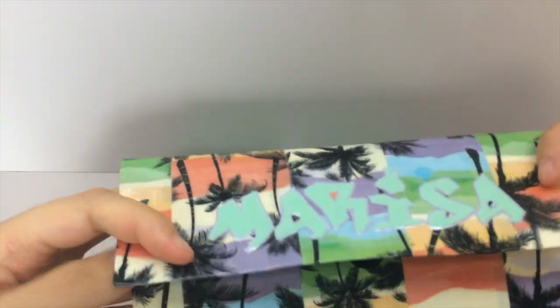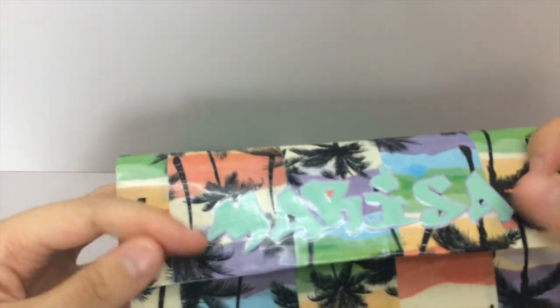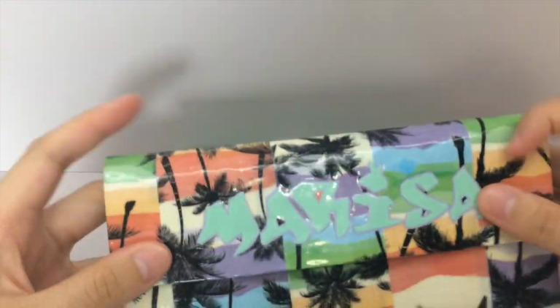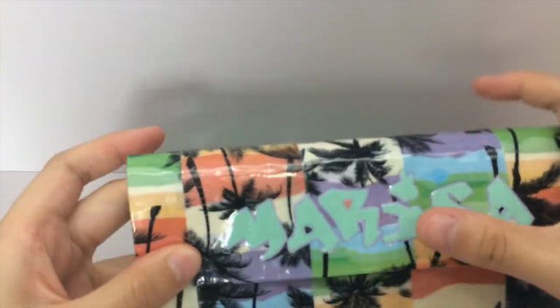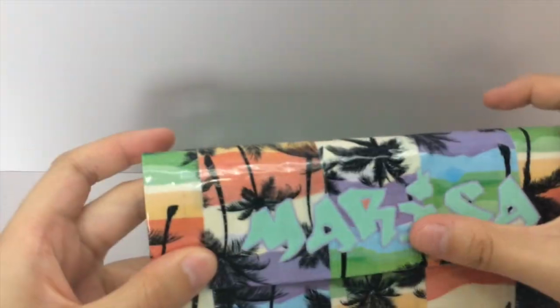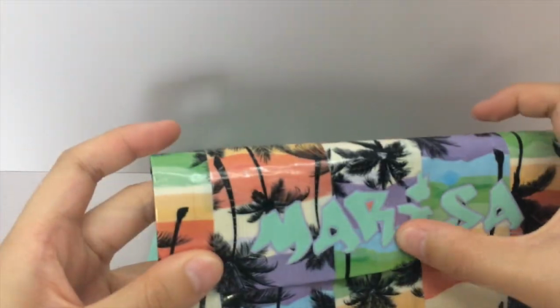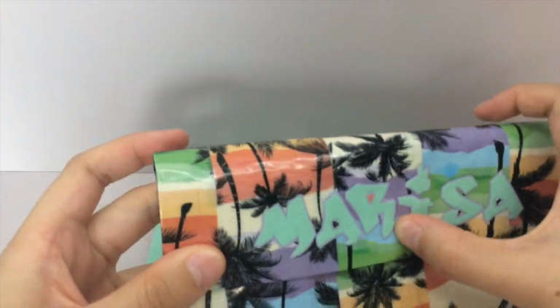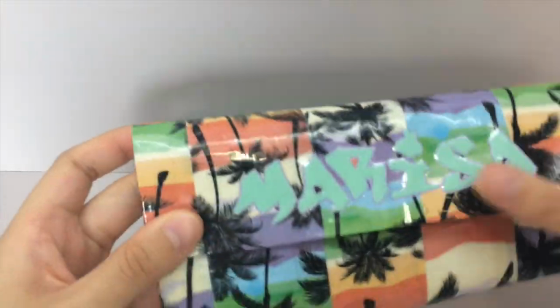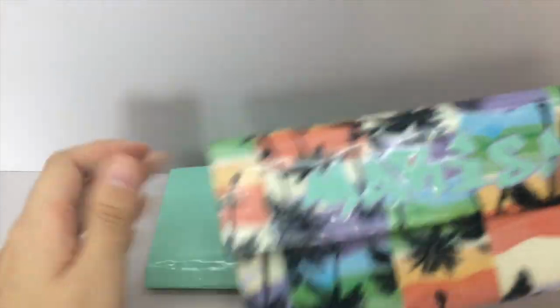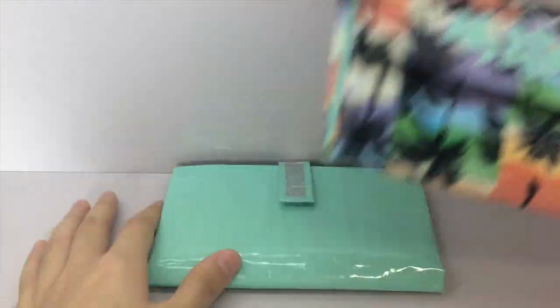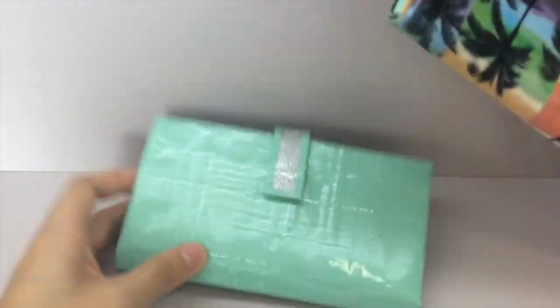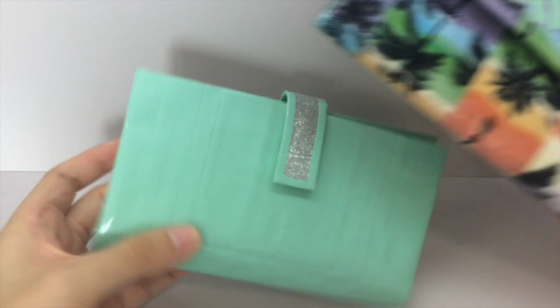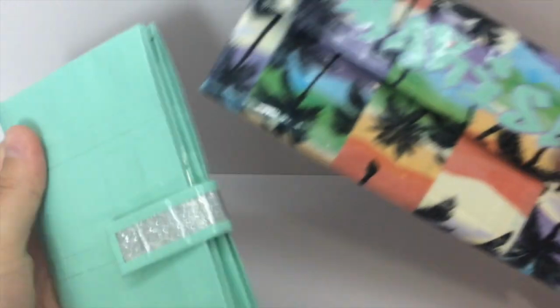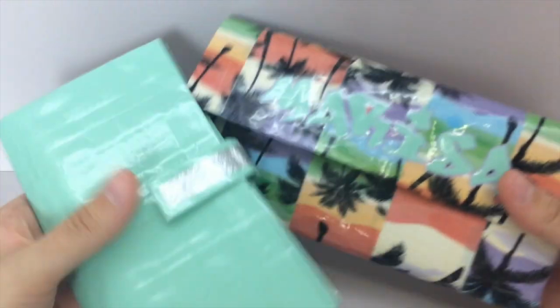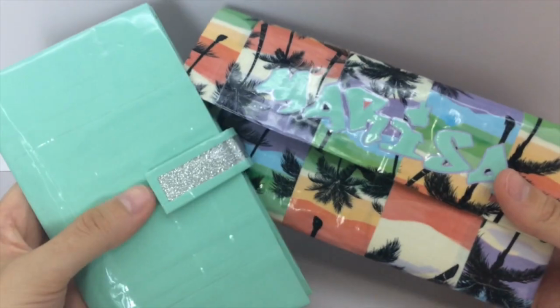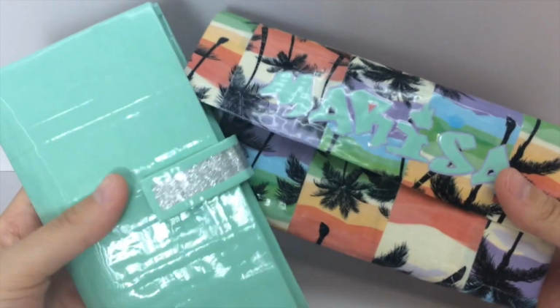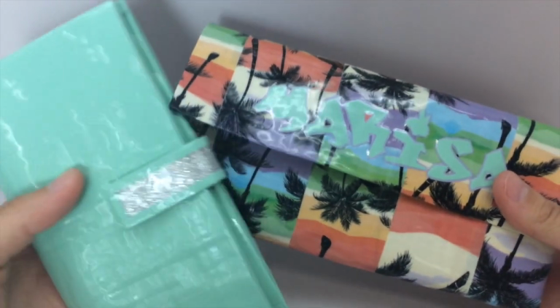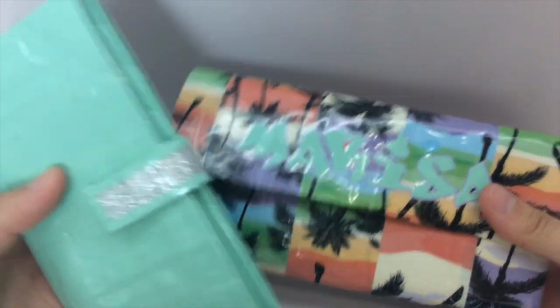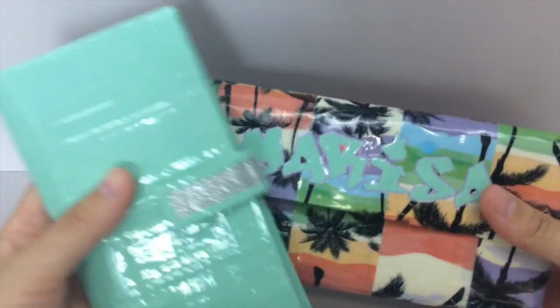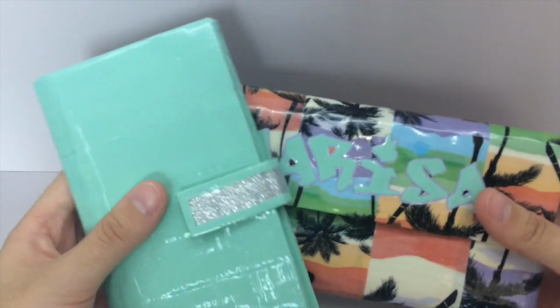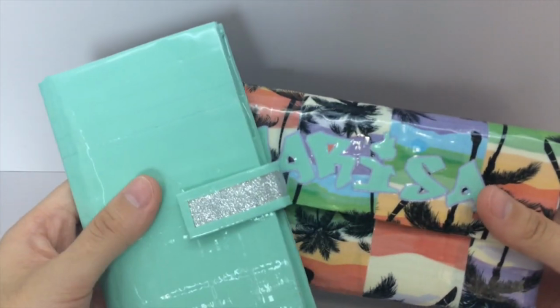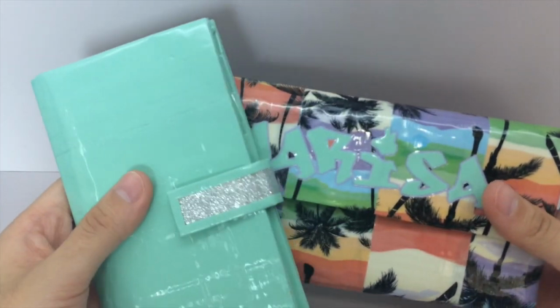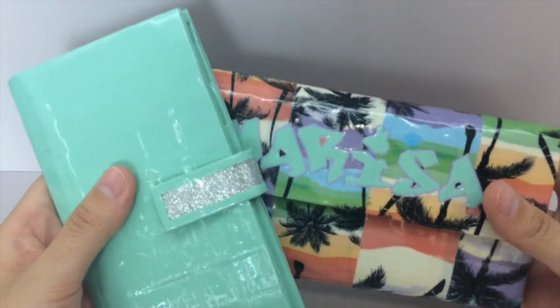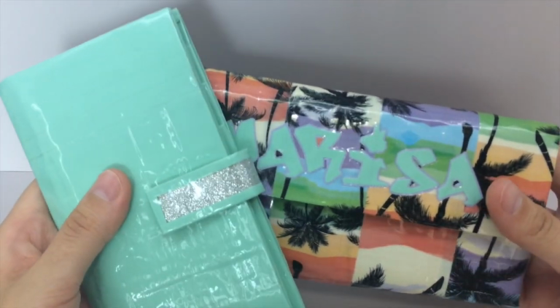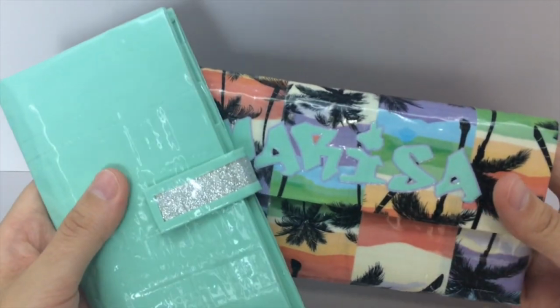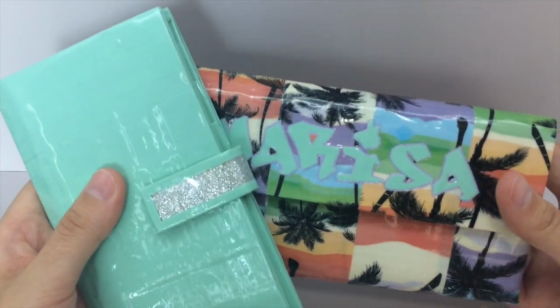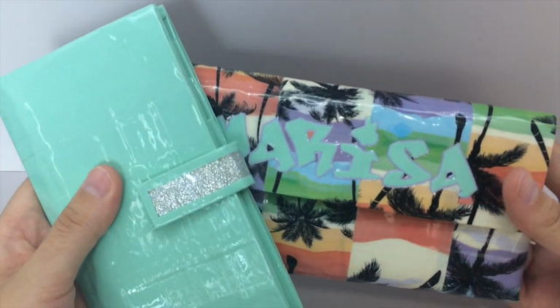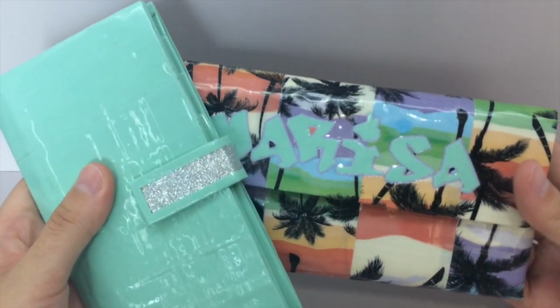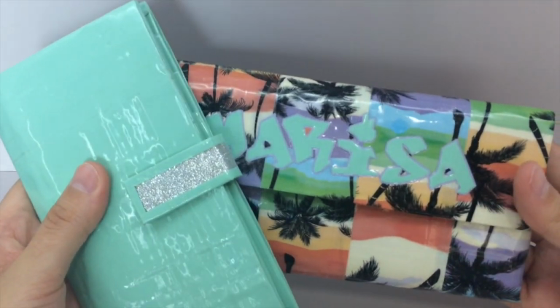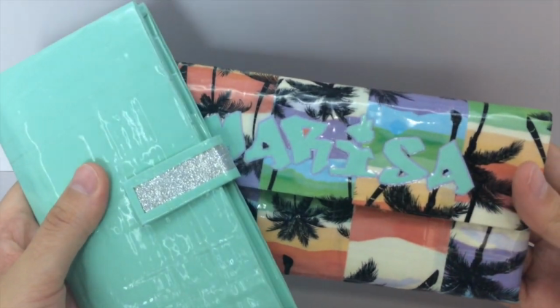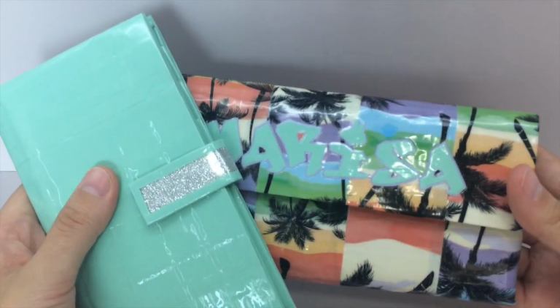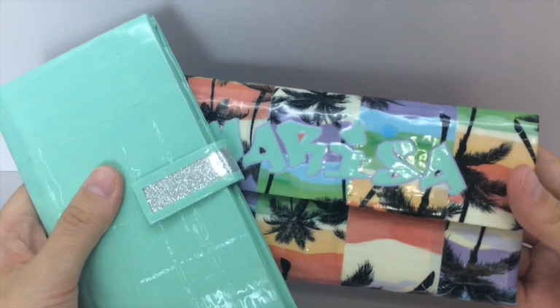I hope you like your wallet, Marissa, and thank you so much for ordering. I really, really appreciate it.